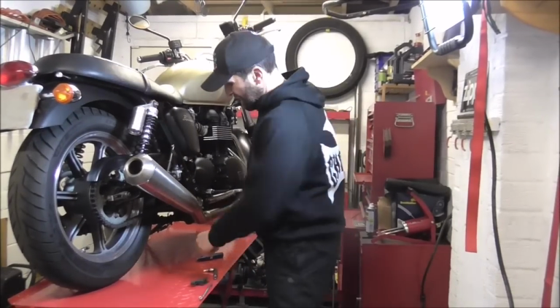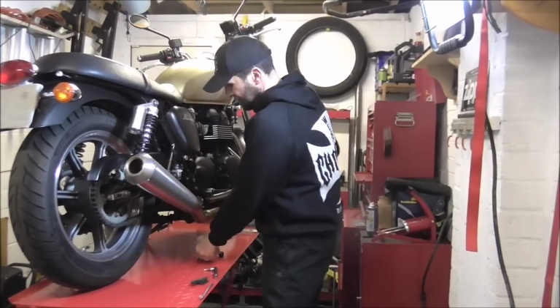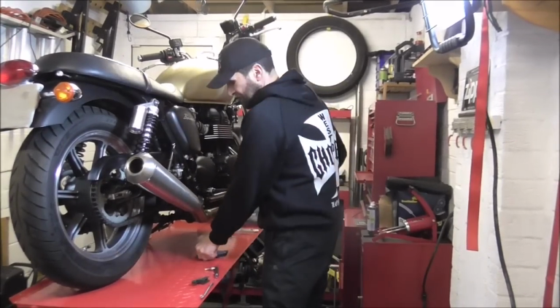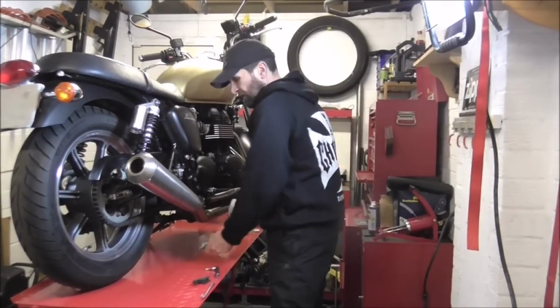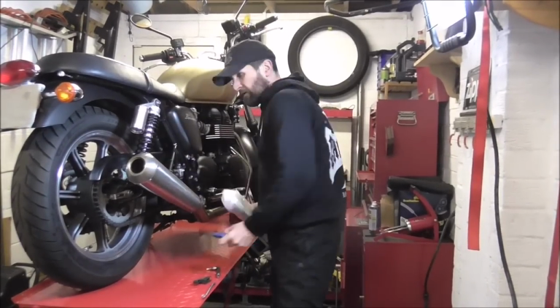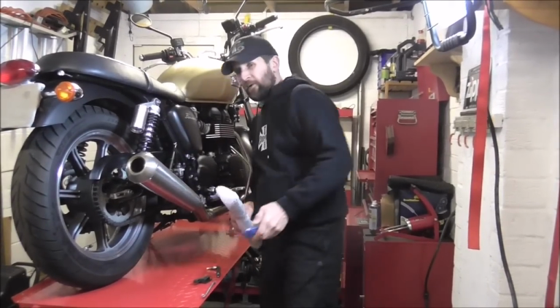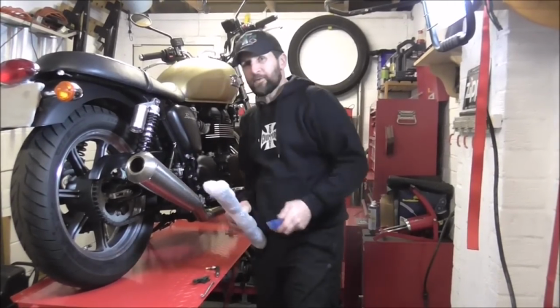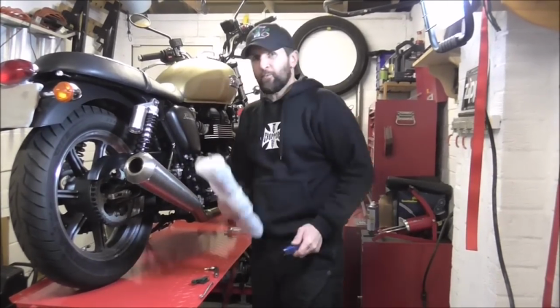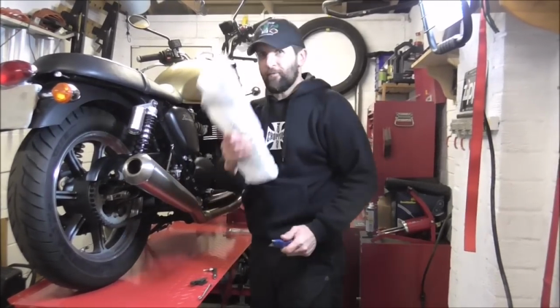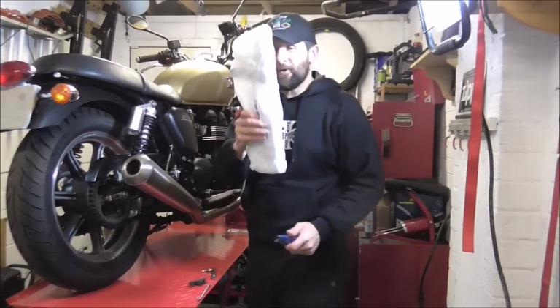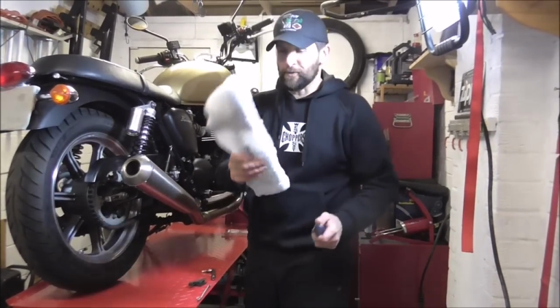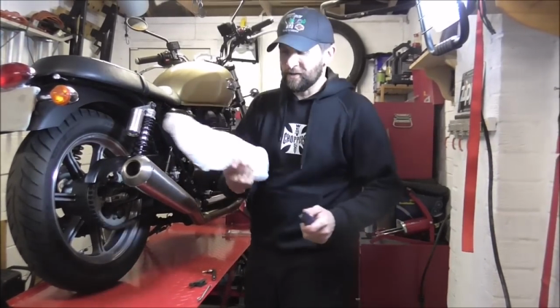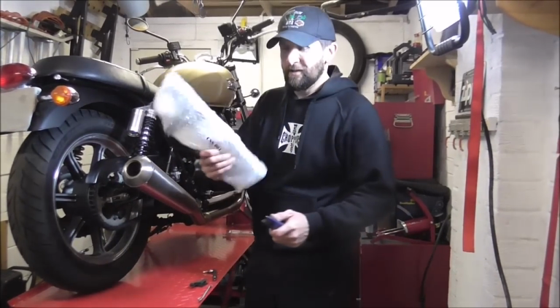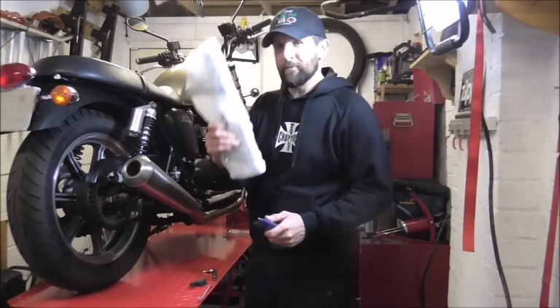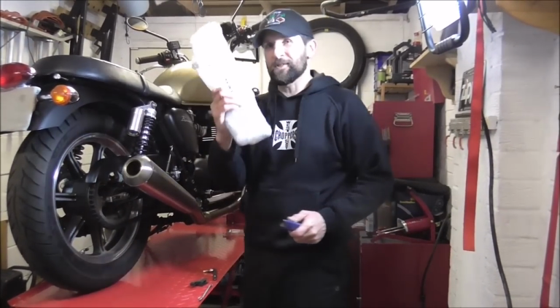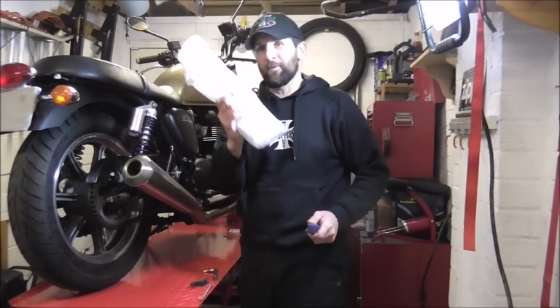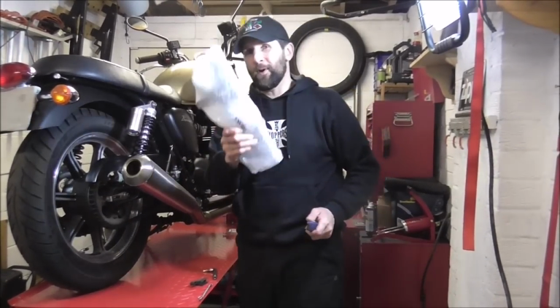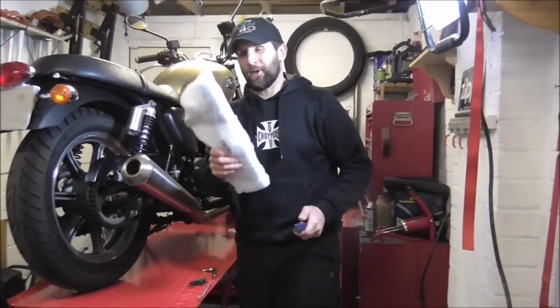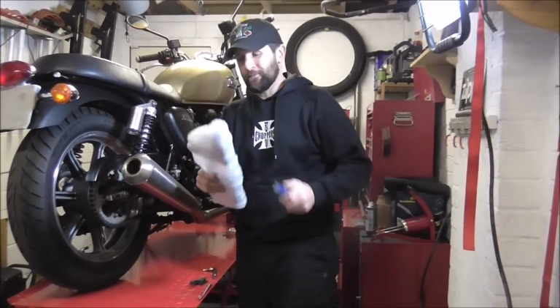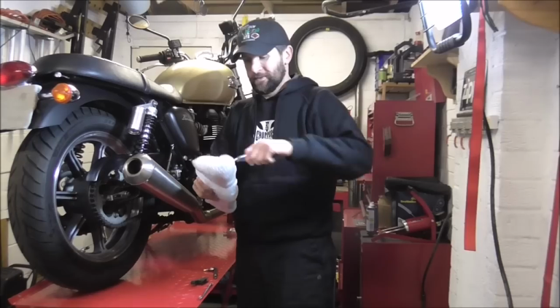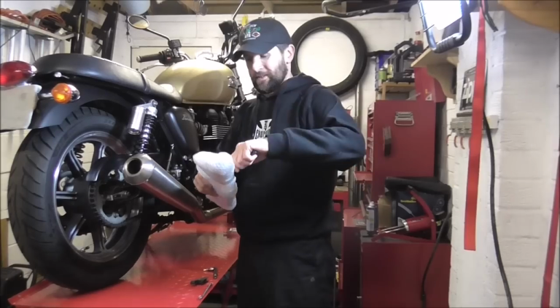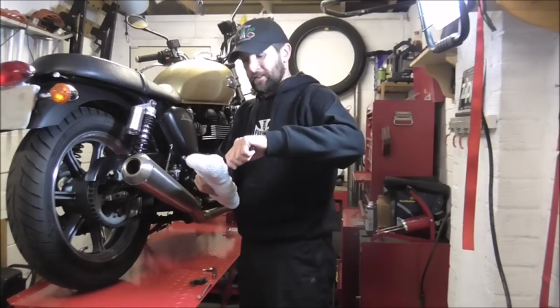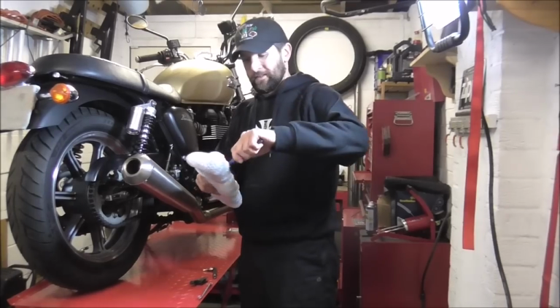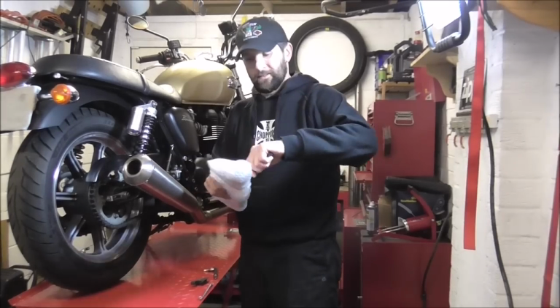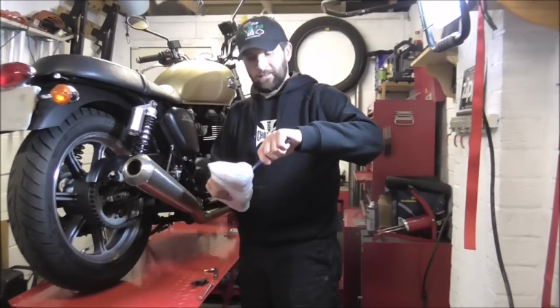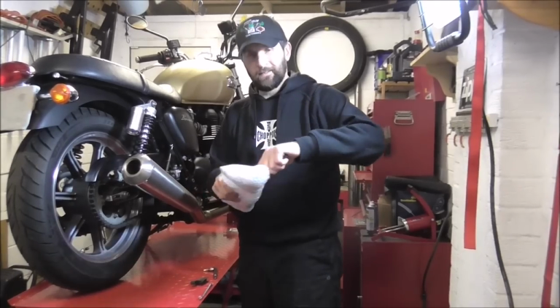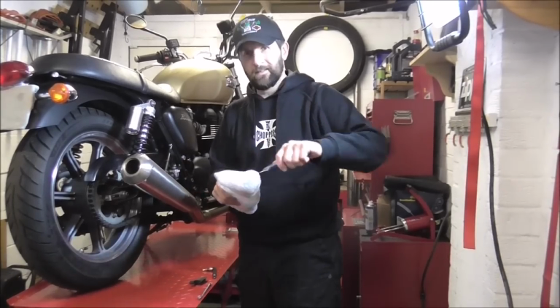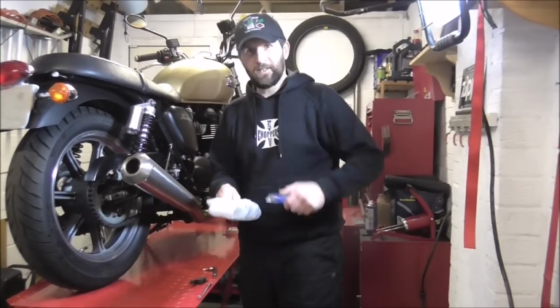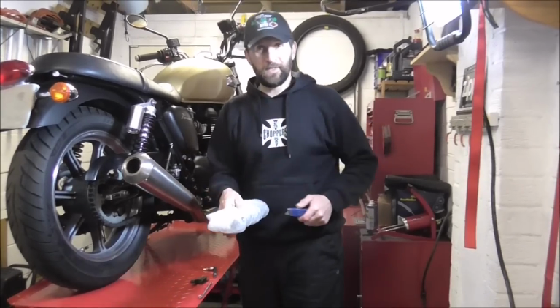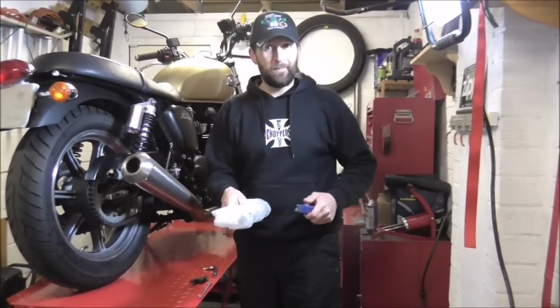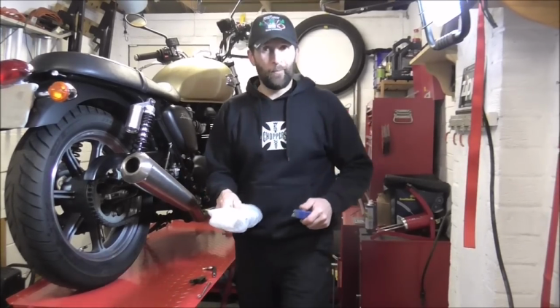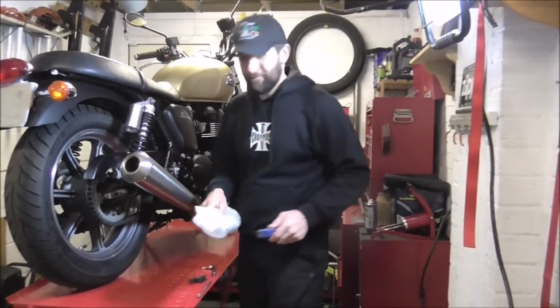Now, time for some more farkles deliveries from Motone. Let's see what's in the bubble wrap.